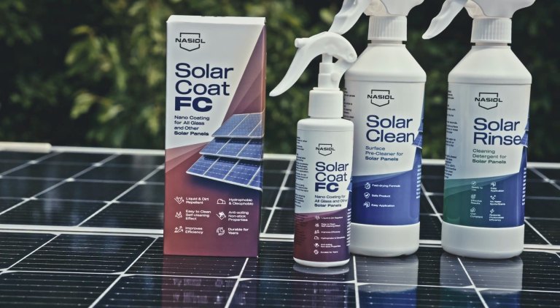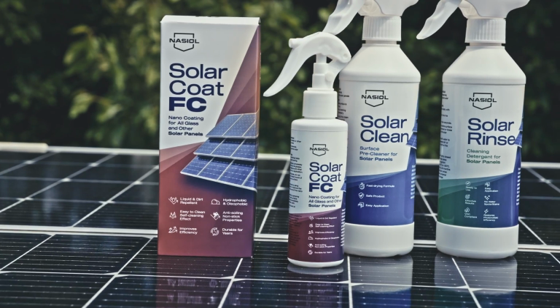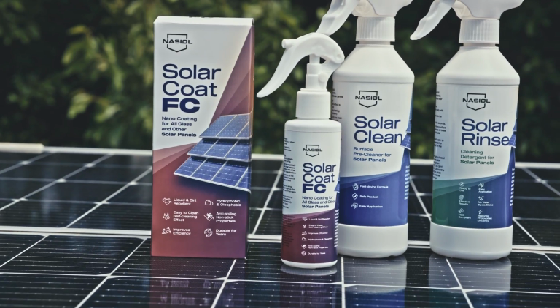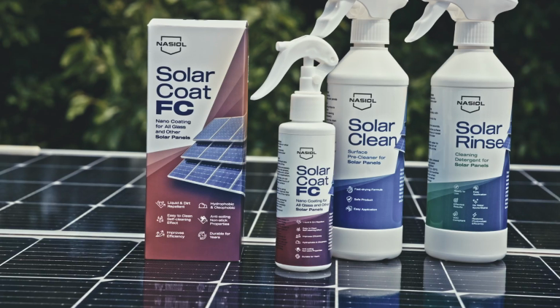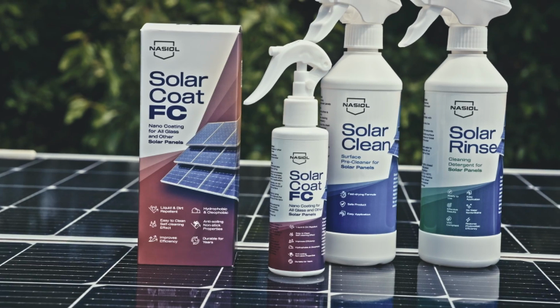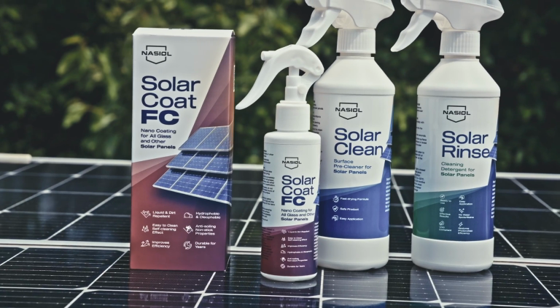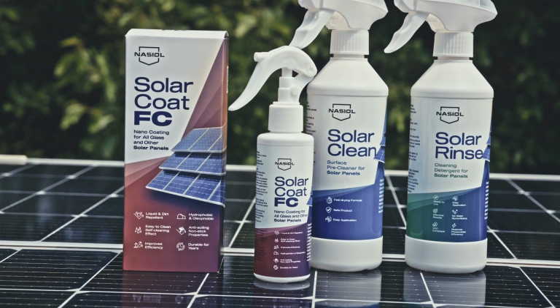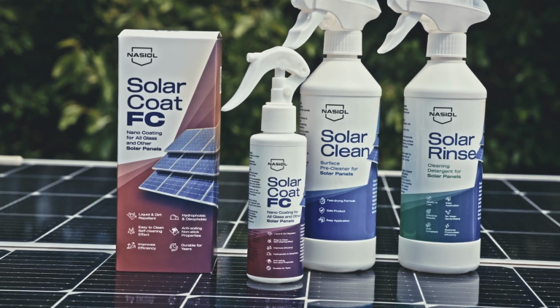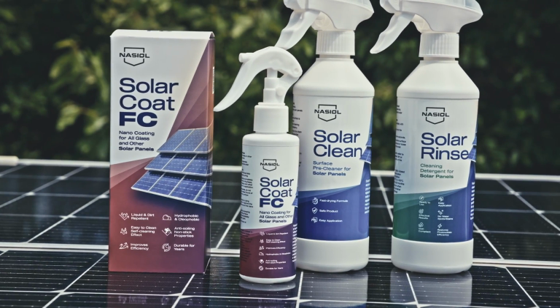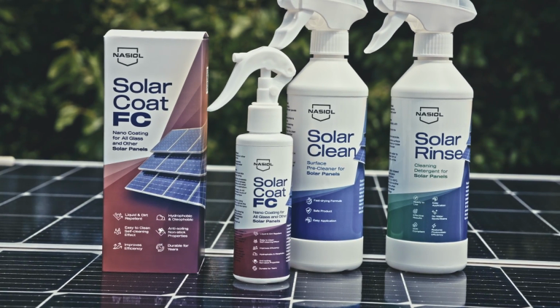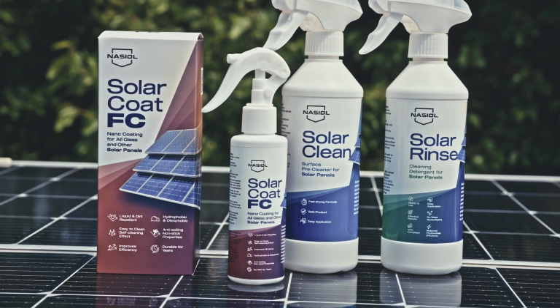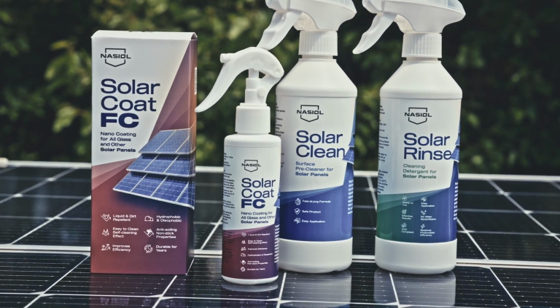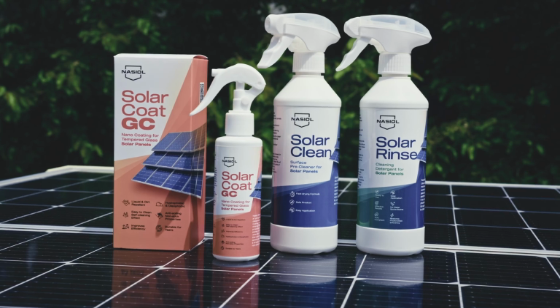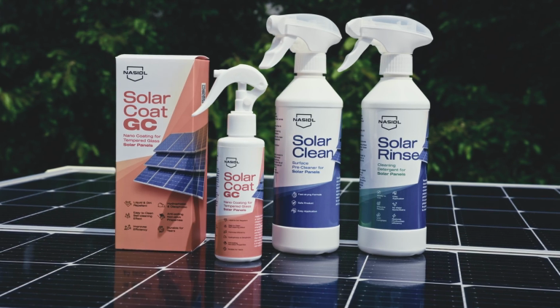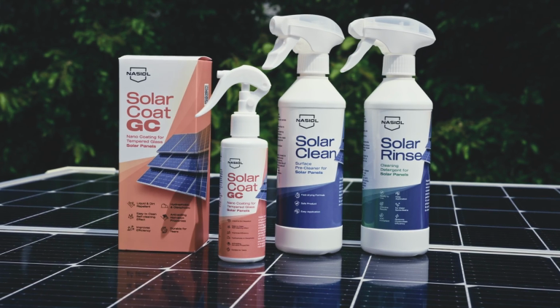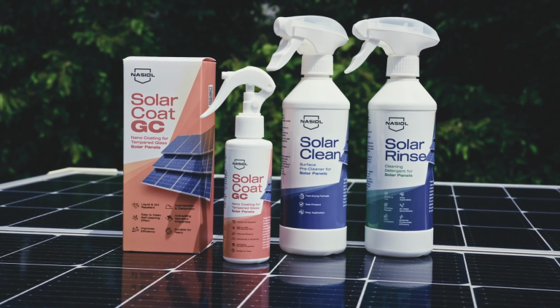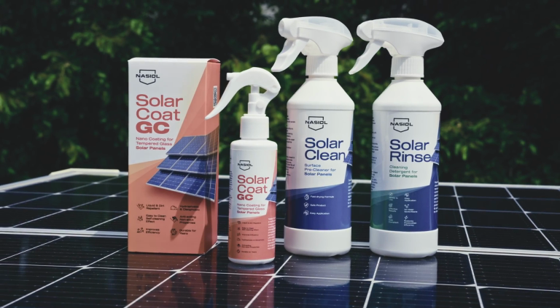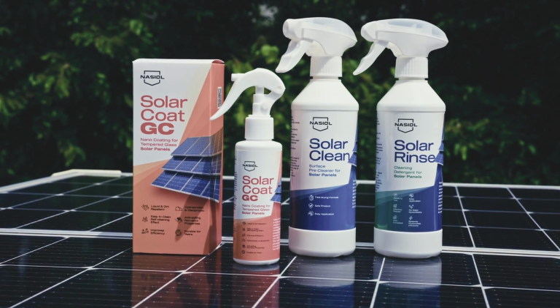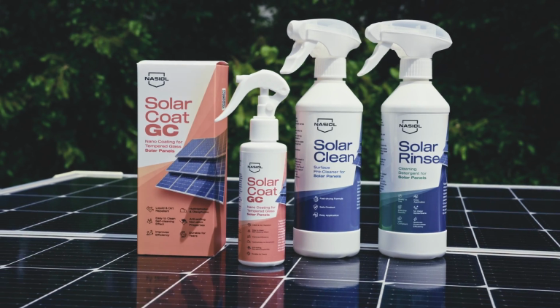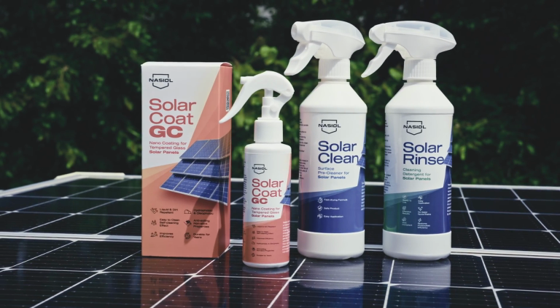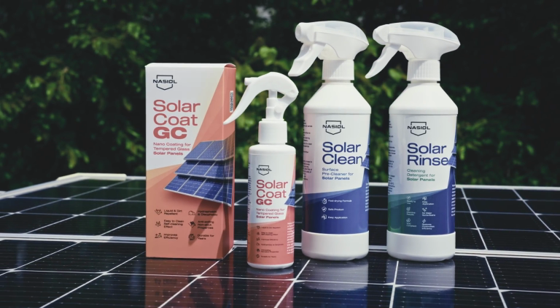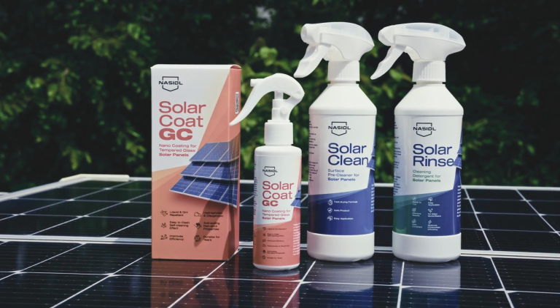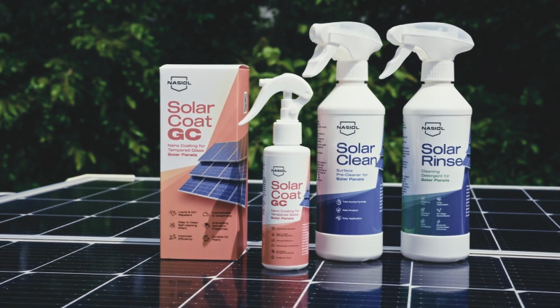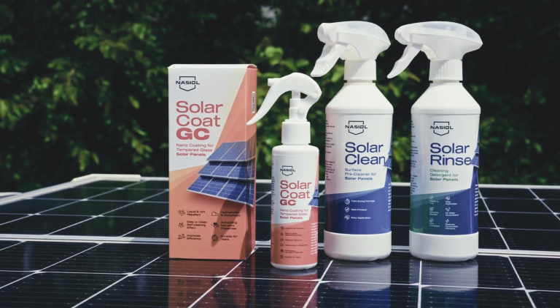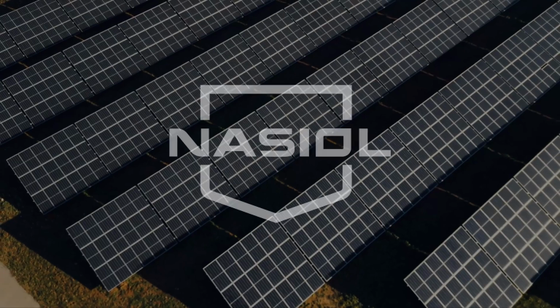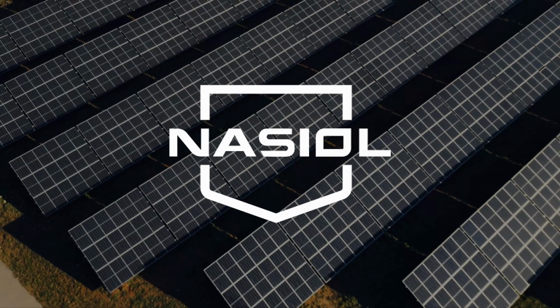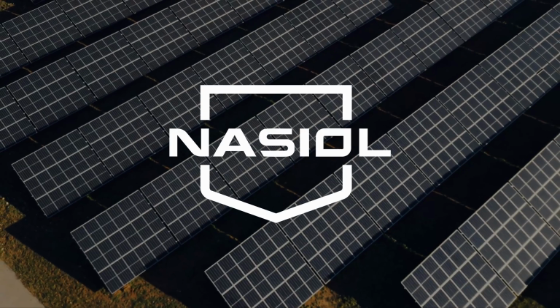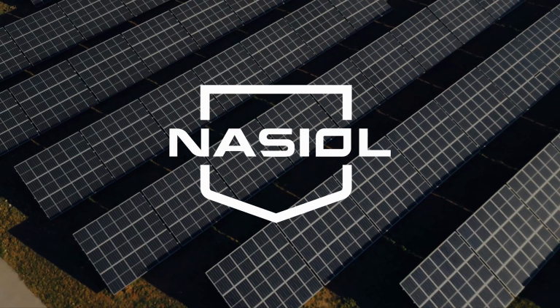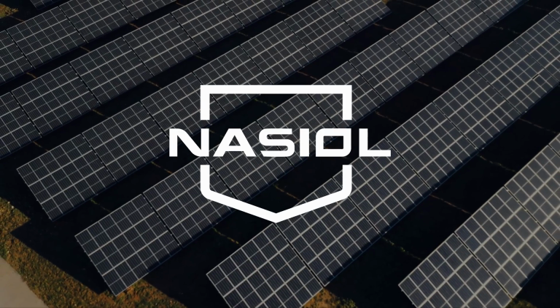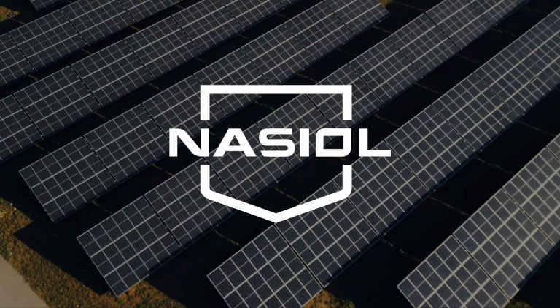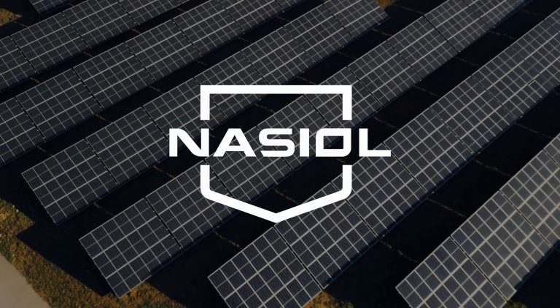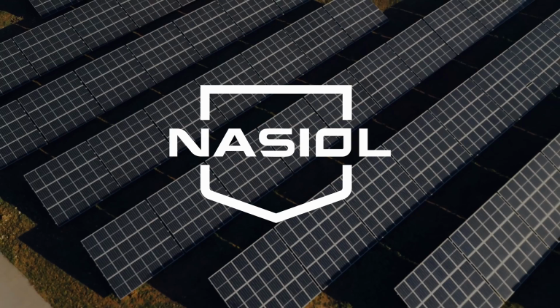Protect your solar investment with Nassil Solar Line. Contact us for more information.